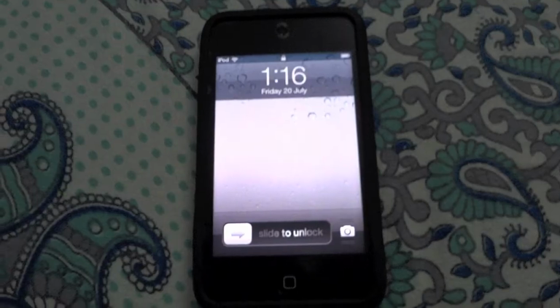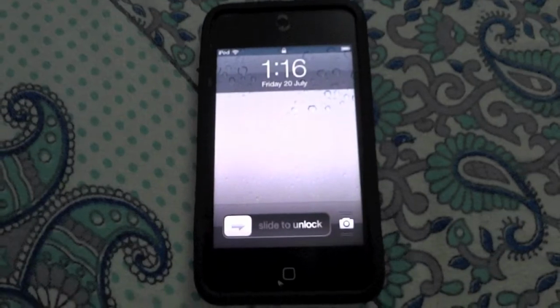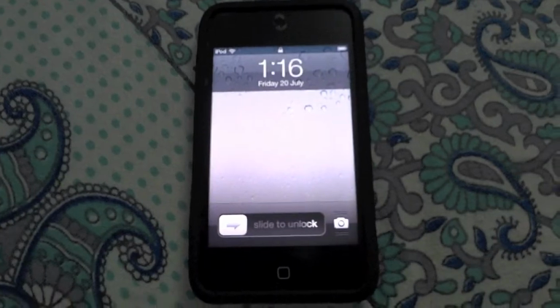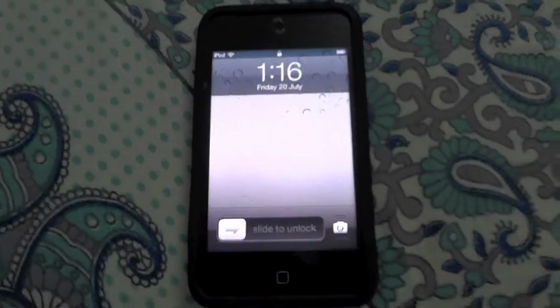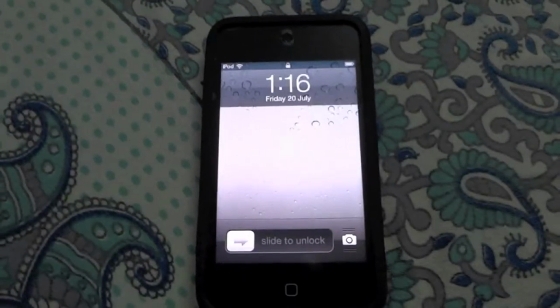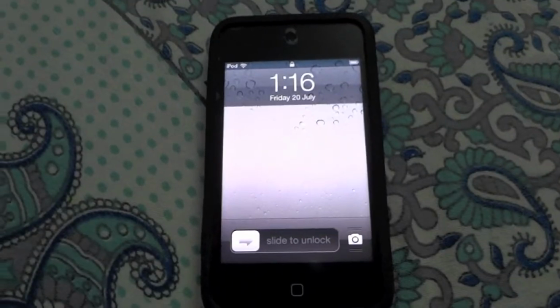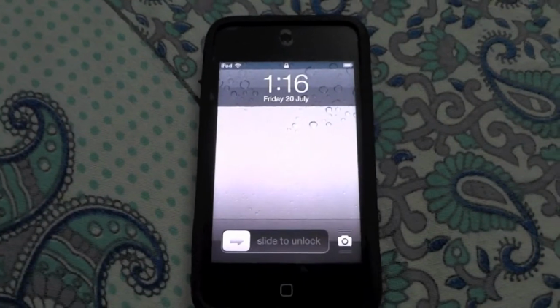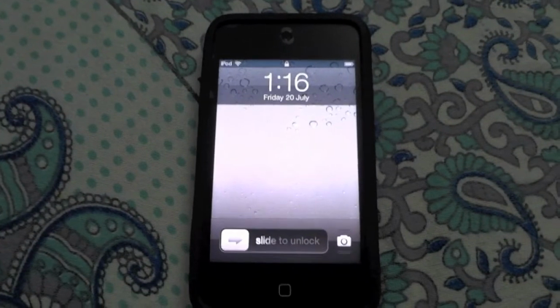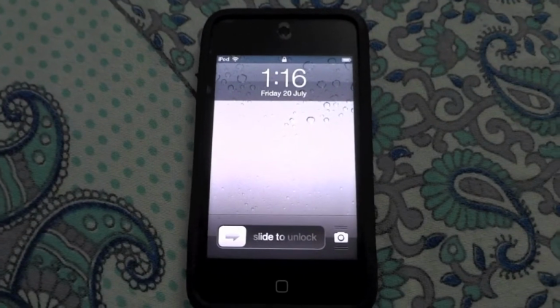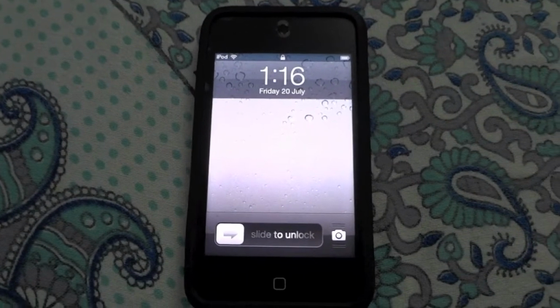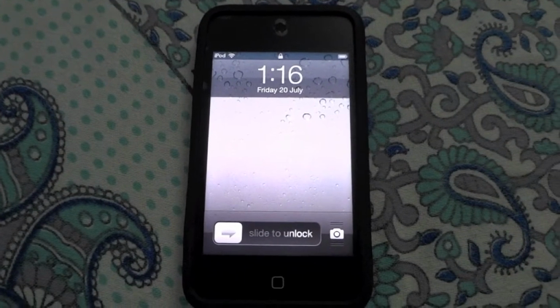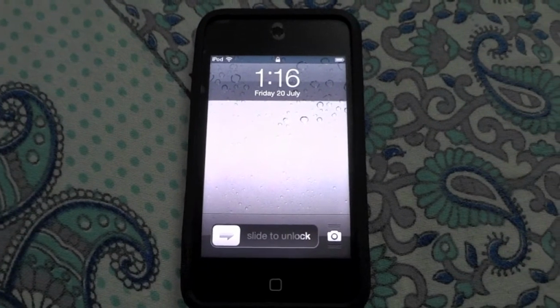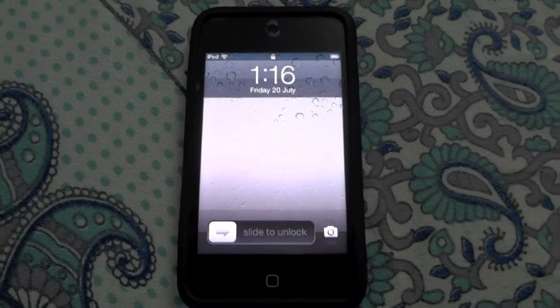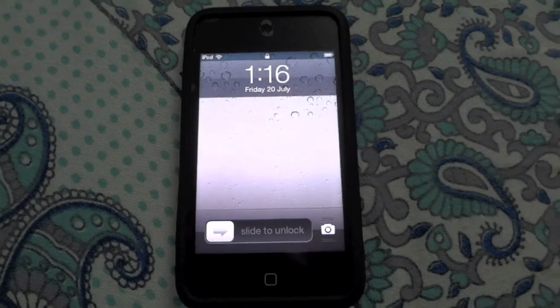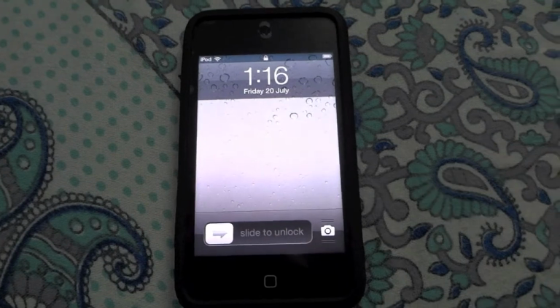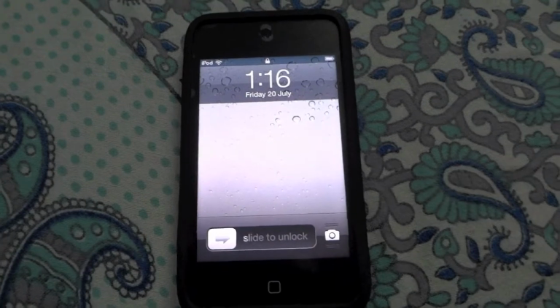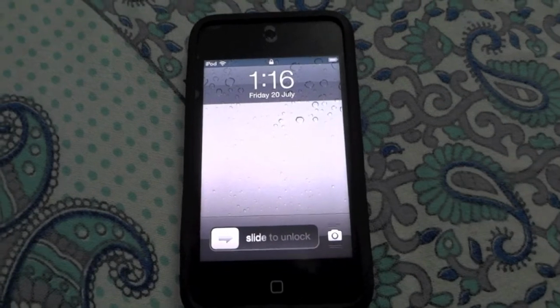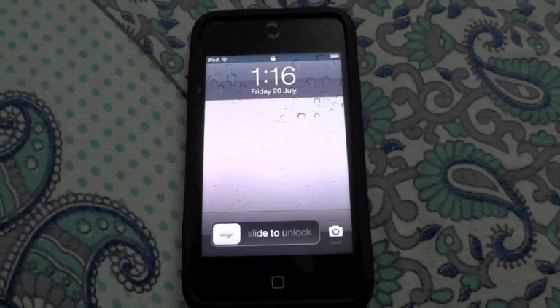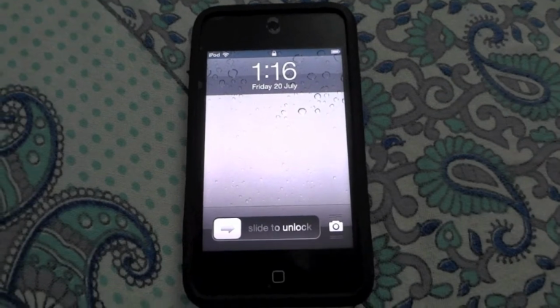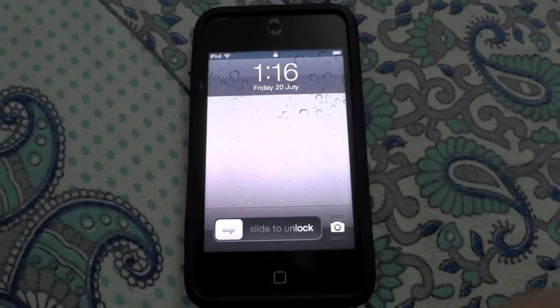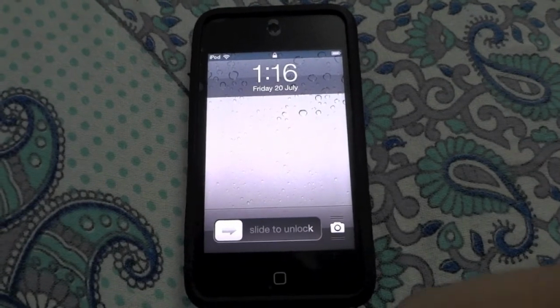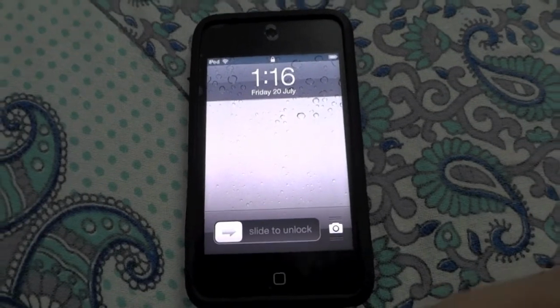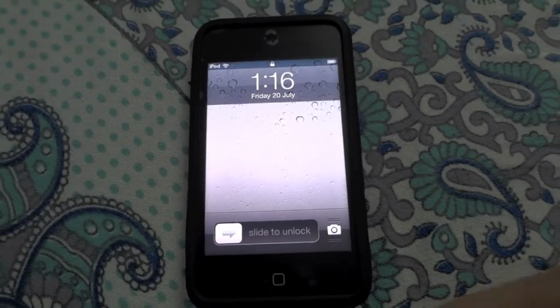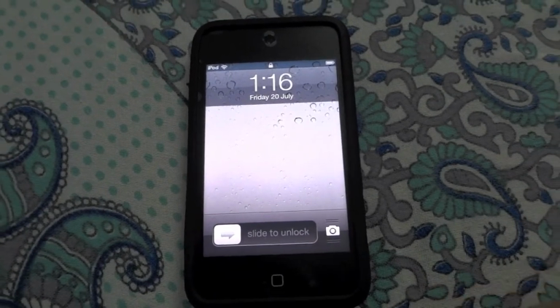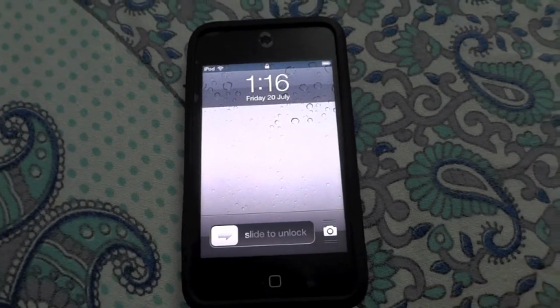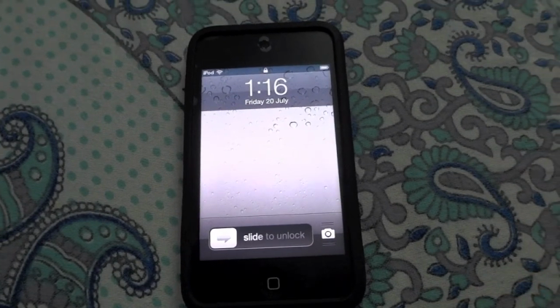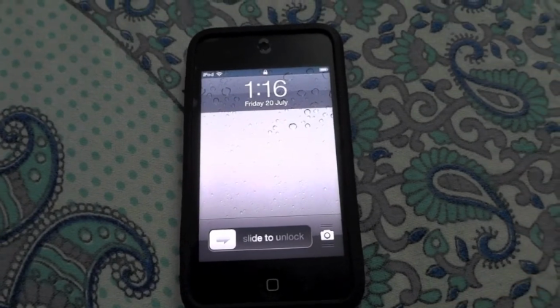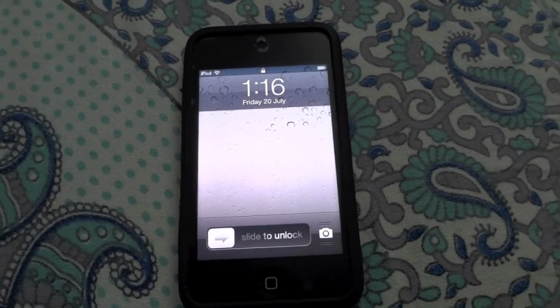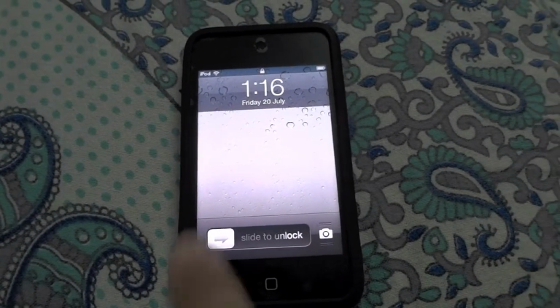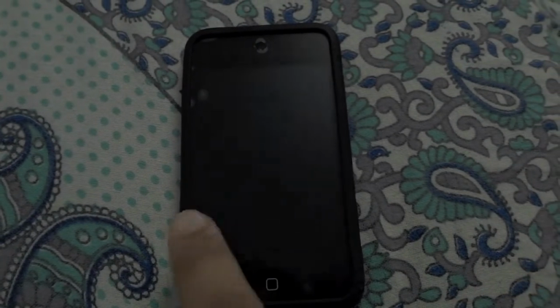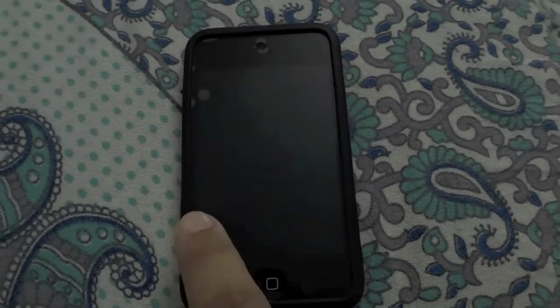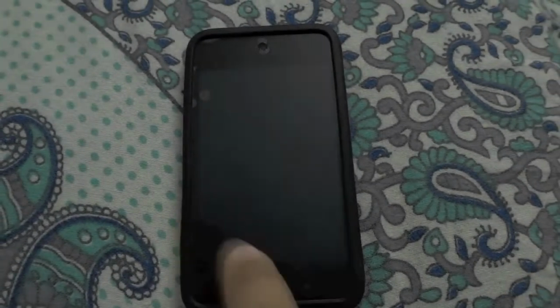Hi YouTube, P082 here with a full review of the Apple iPod Touch 4th generation 32GB.